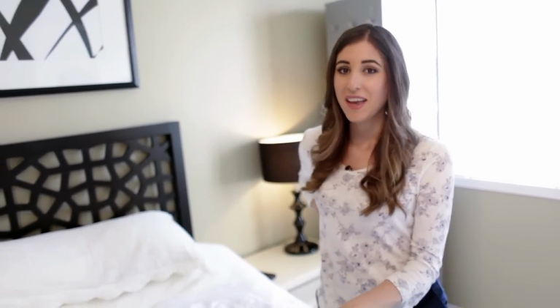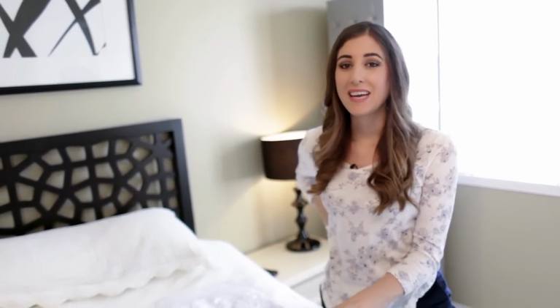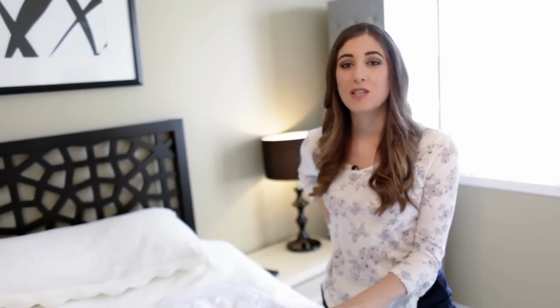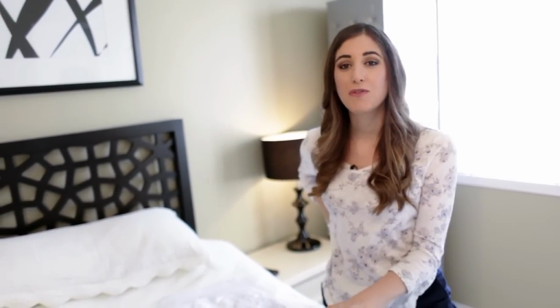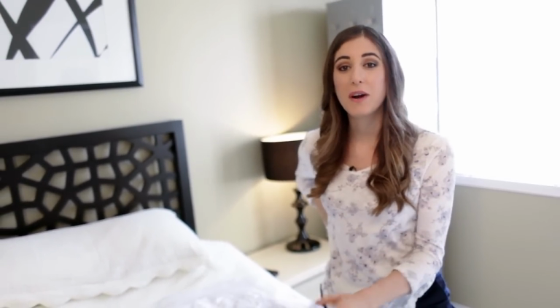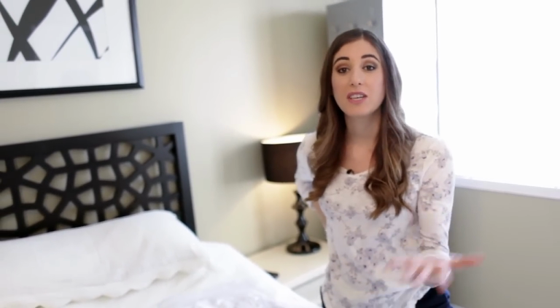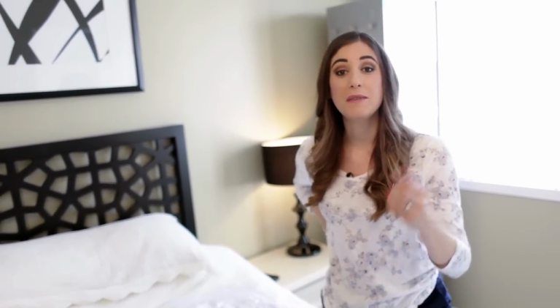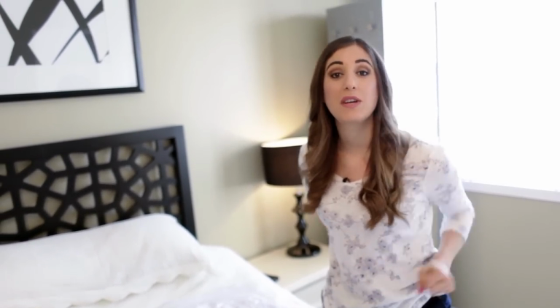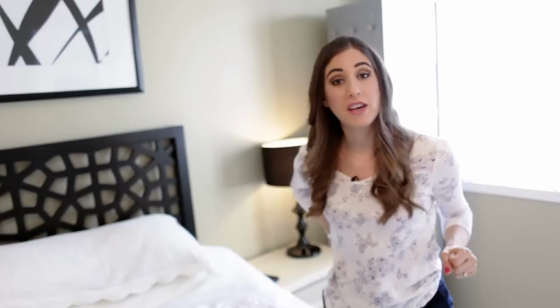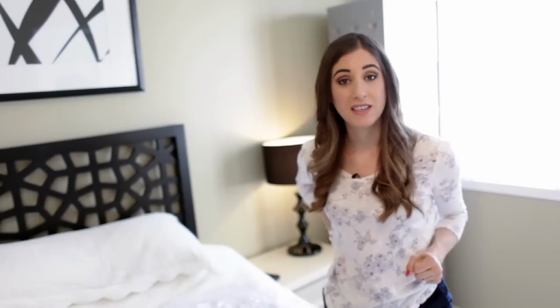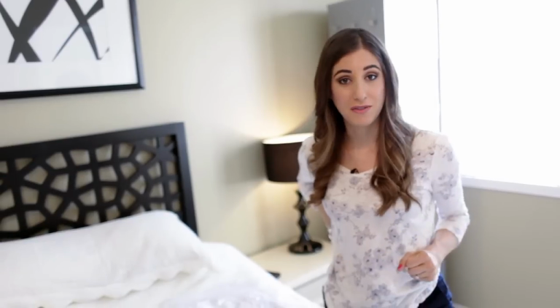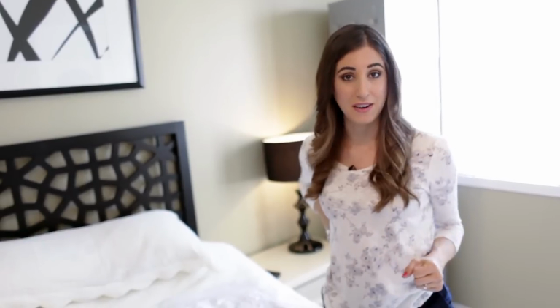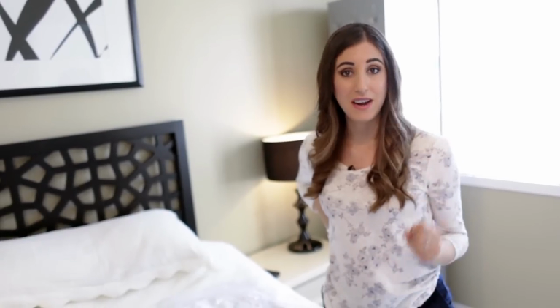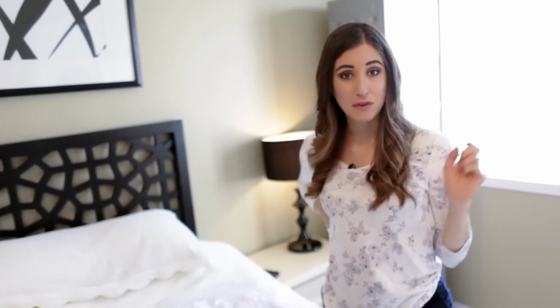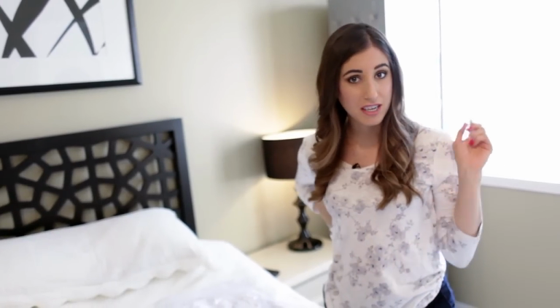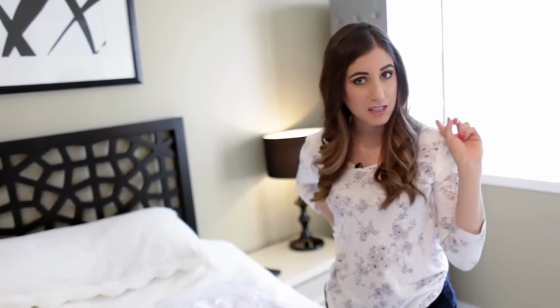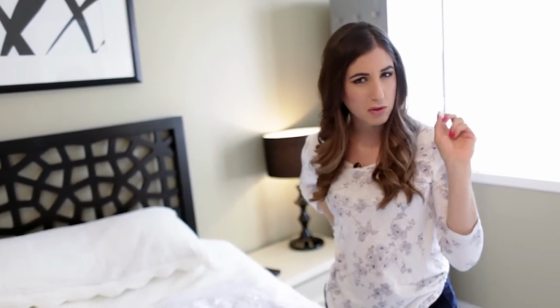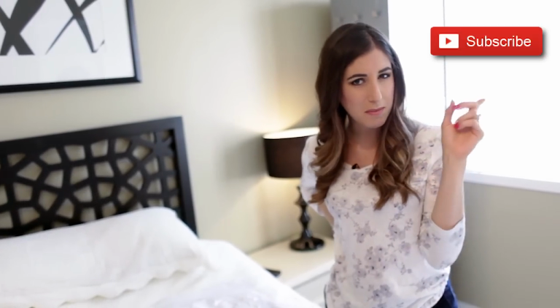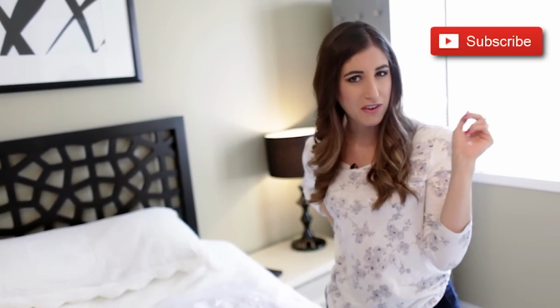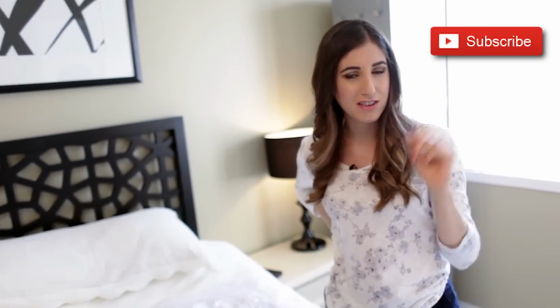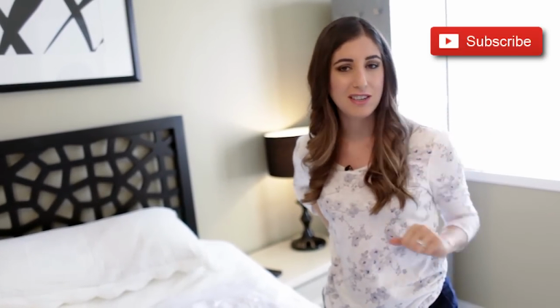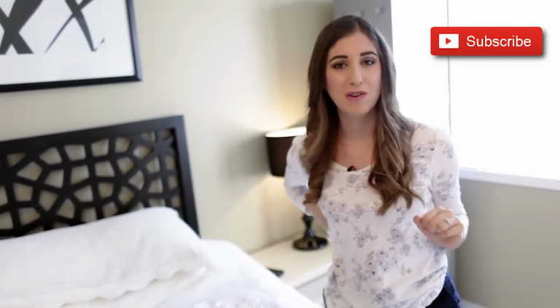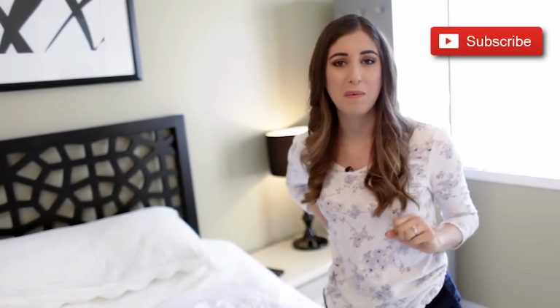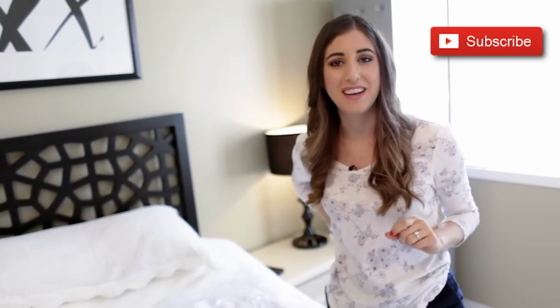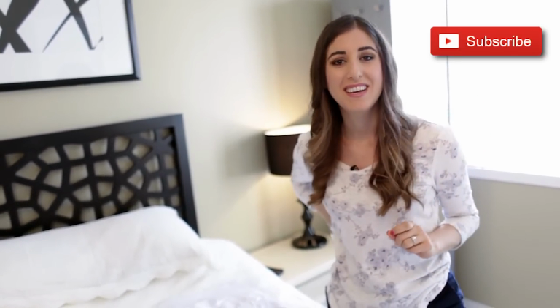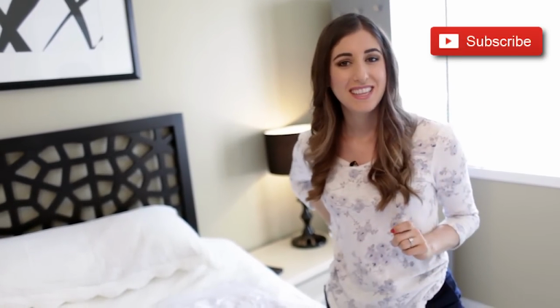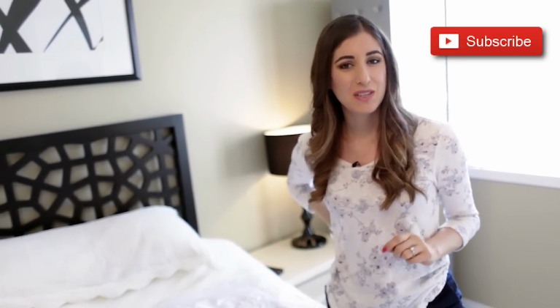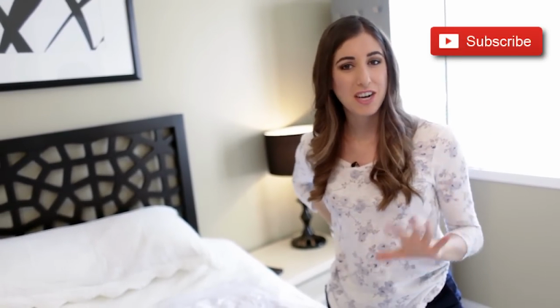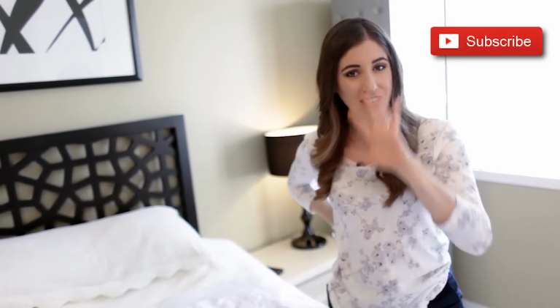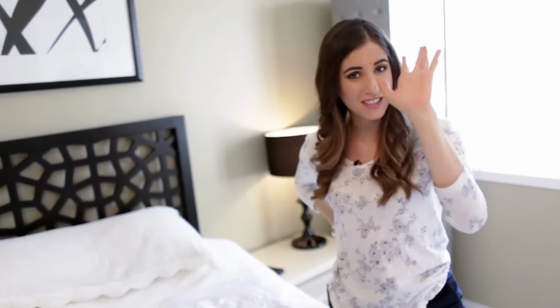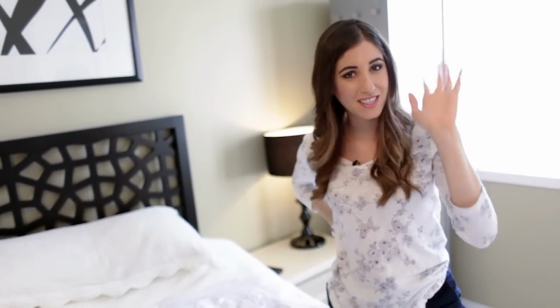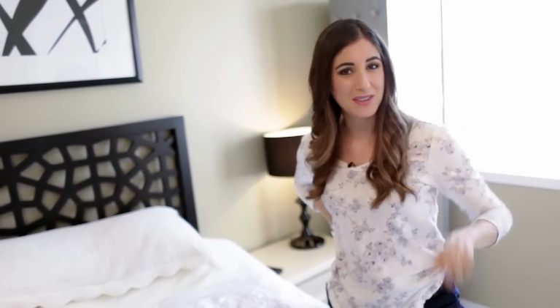Thanks so much for watching. Let me know what you thought of this video, and don't forget to subscribe if you haven't done so already. Thanks for watching and I'll see you soon.